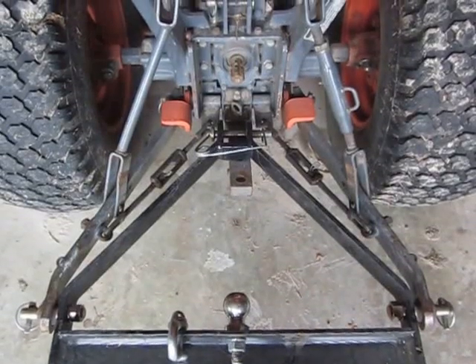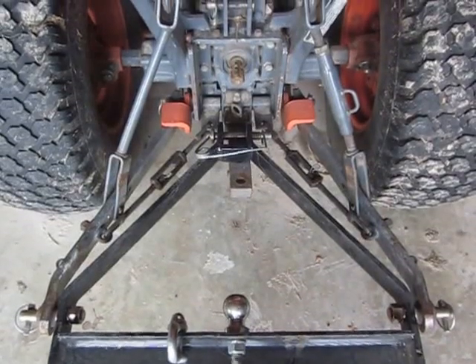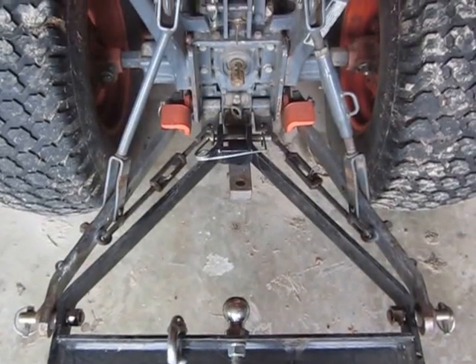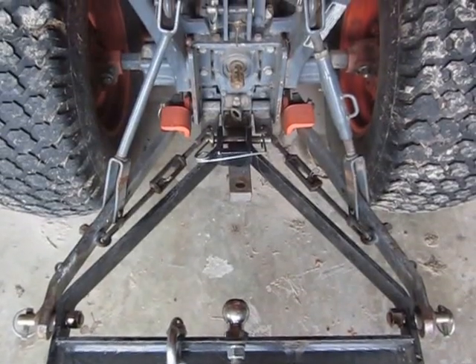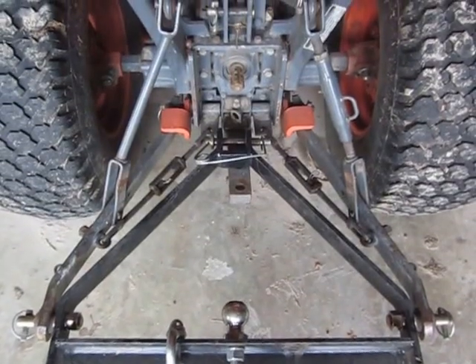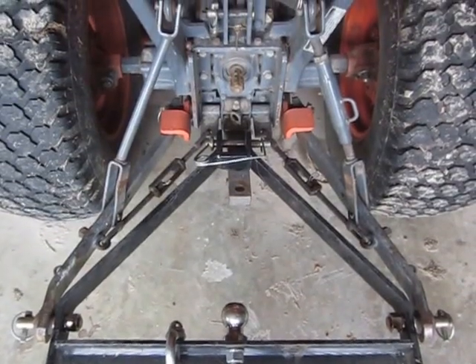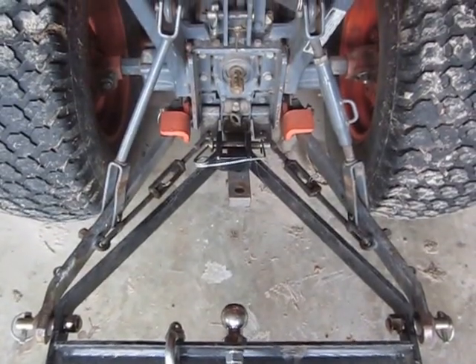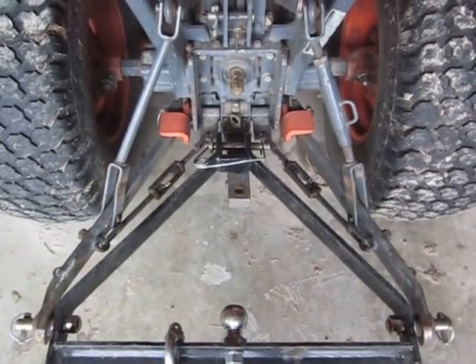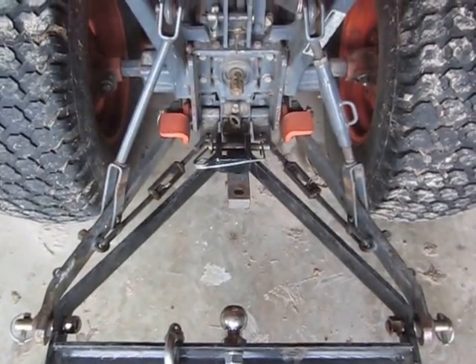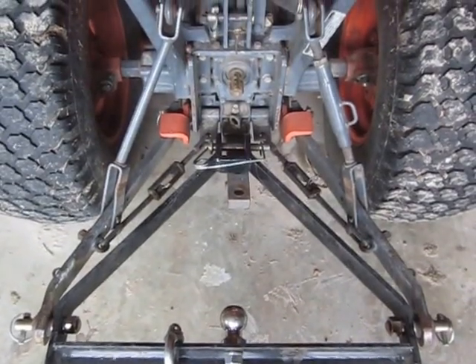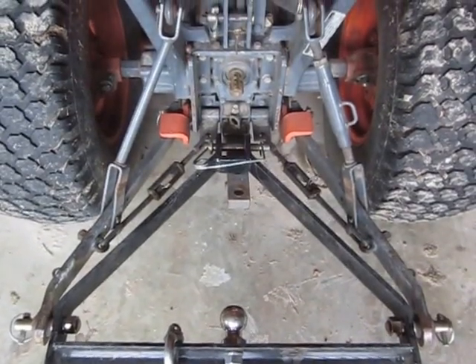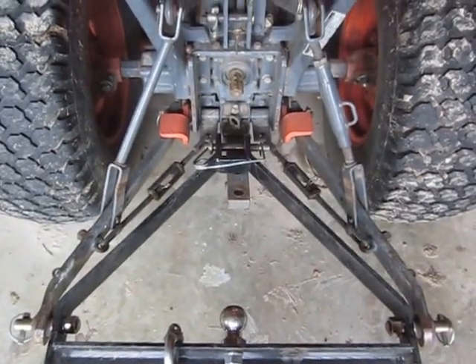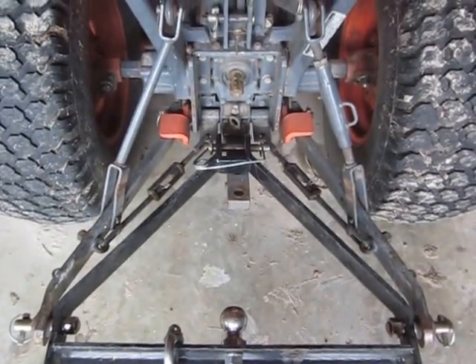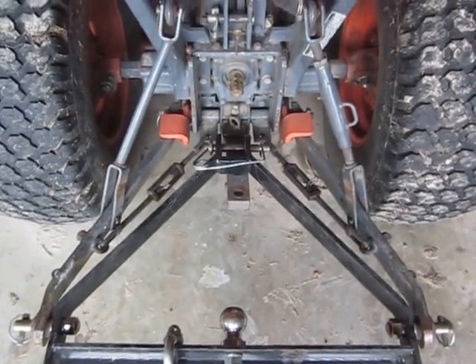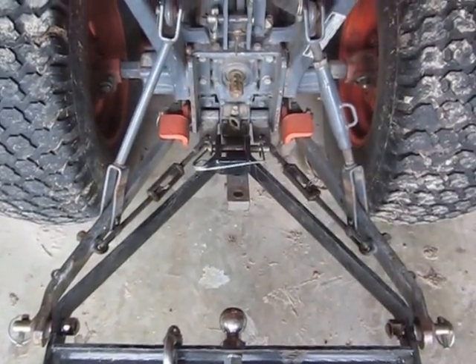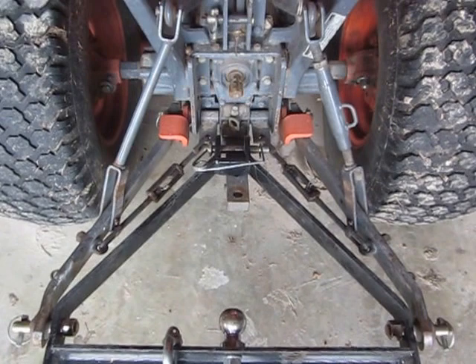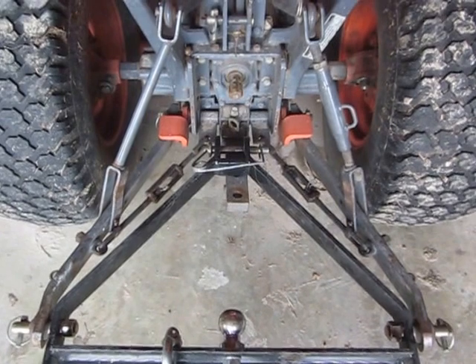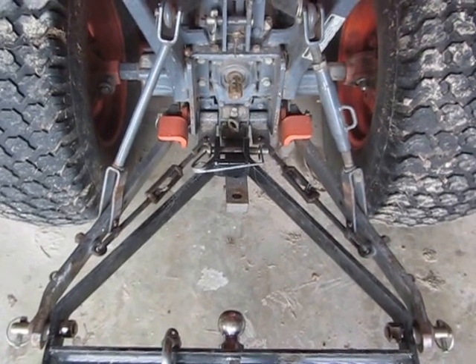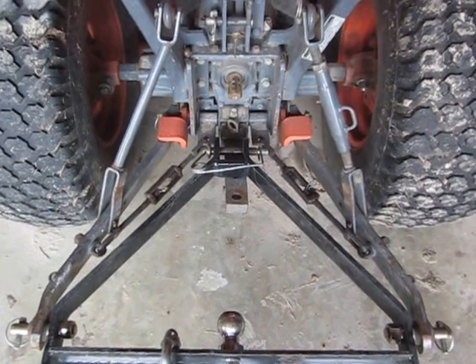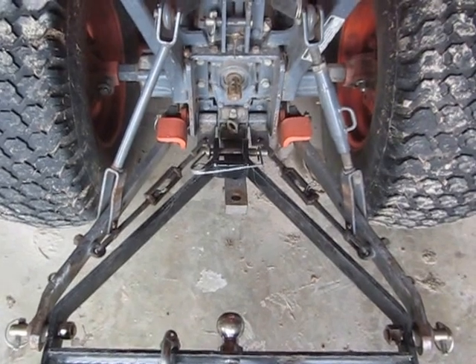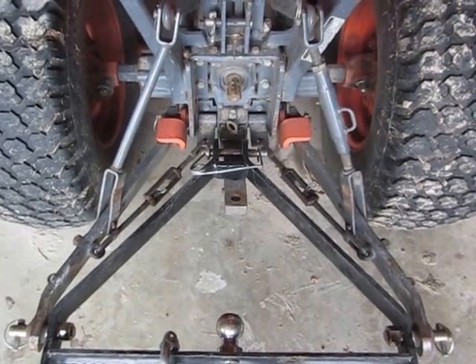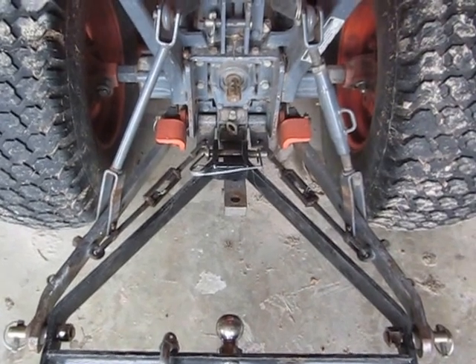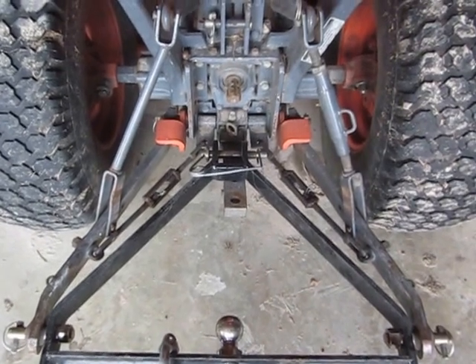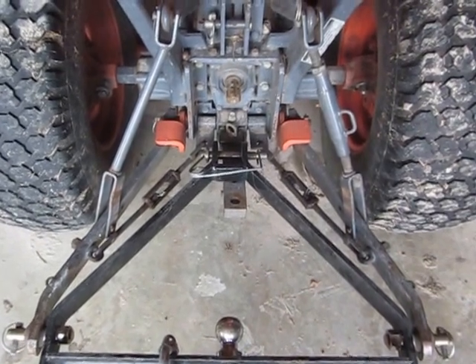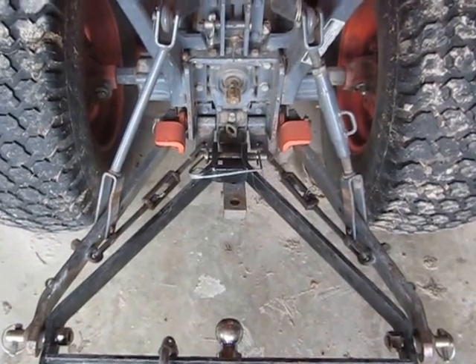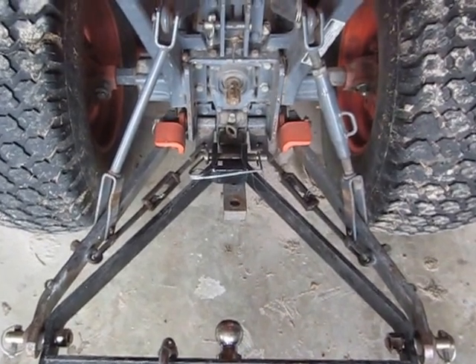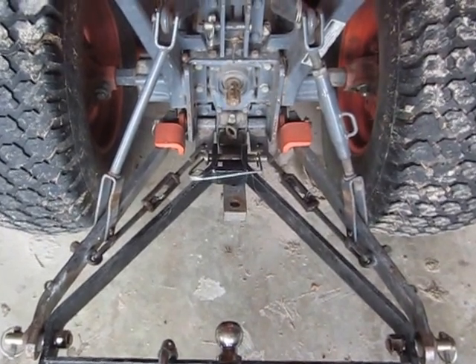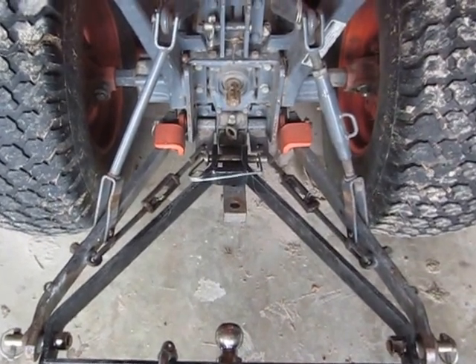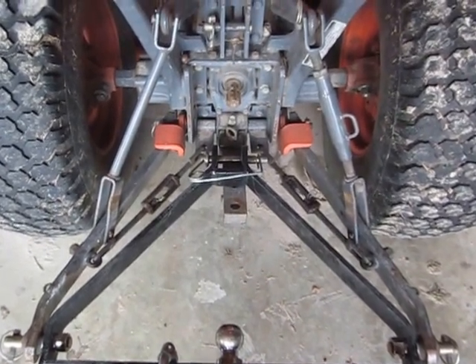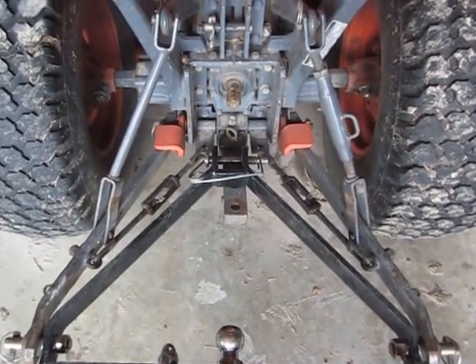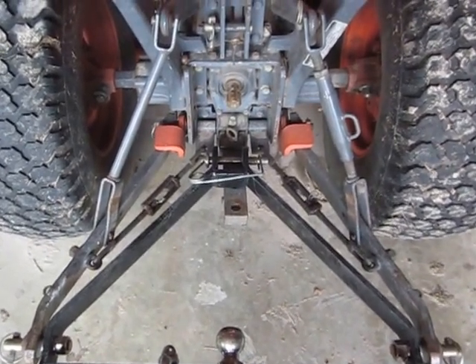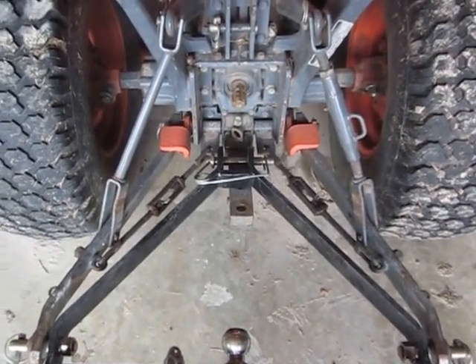YouTube world! This is Zookeeper. Once again I'm talking about three-point hitches and tractors.